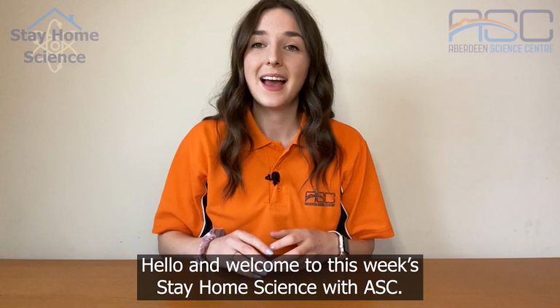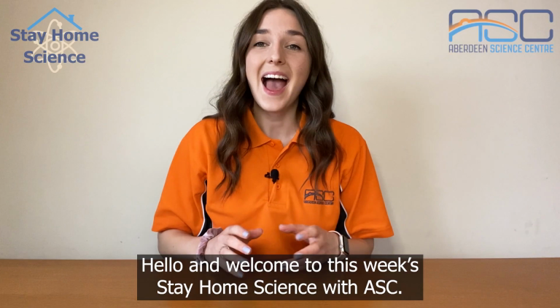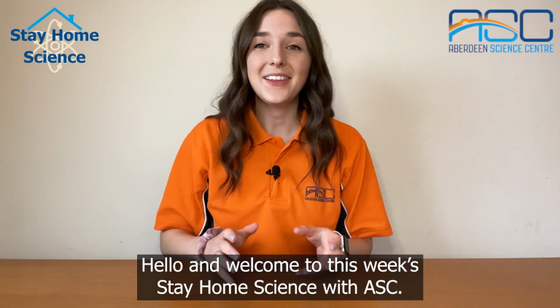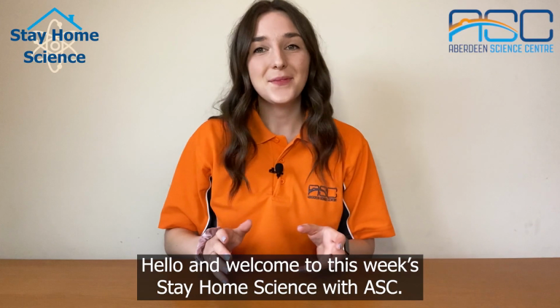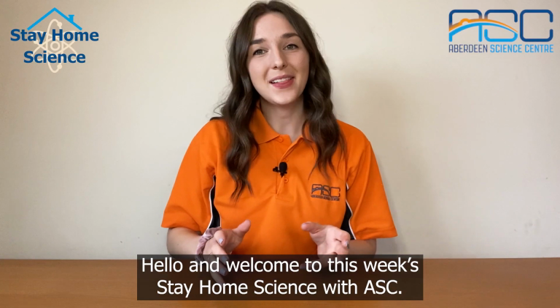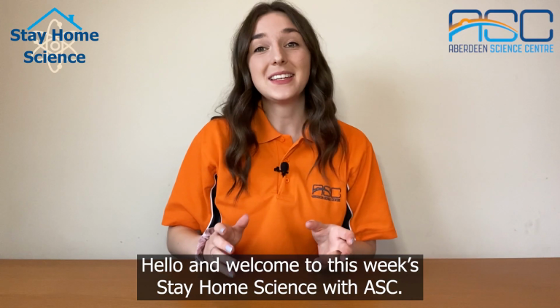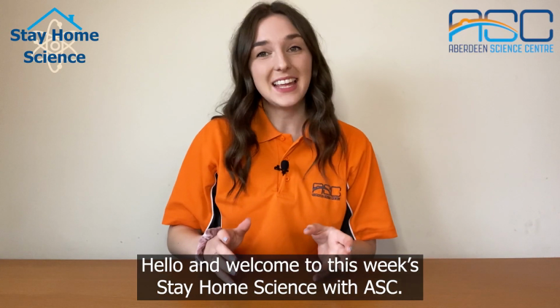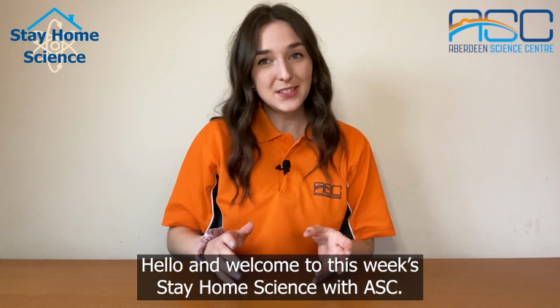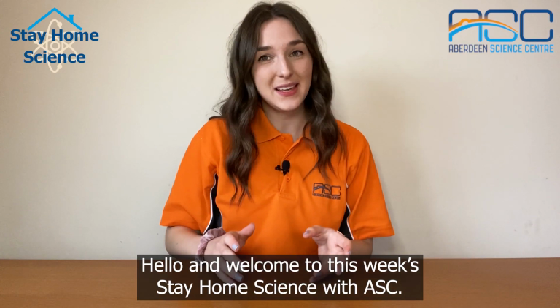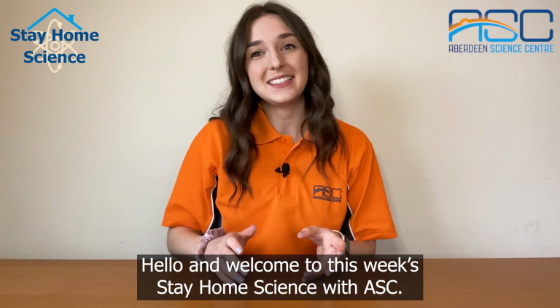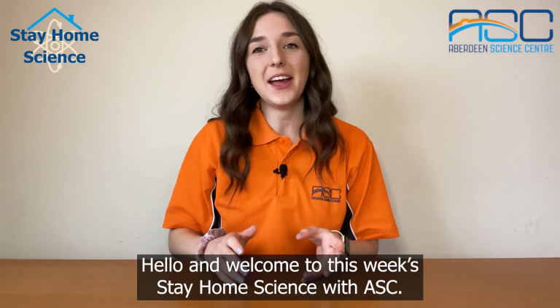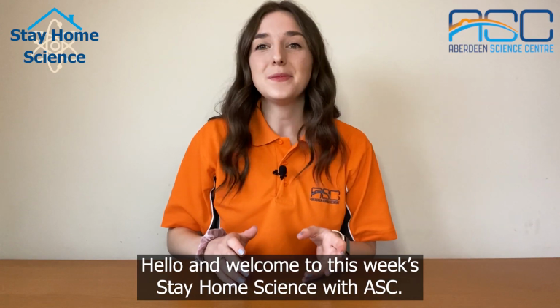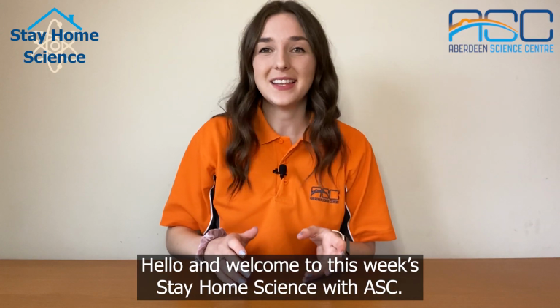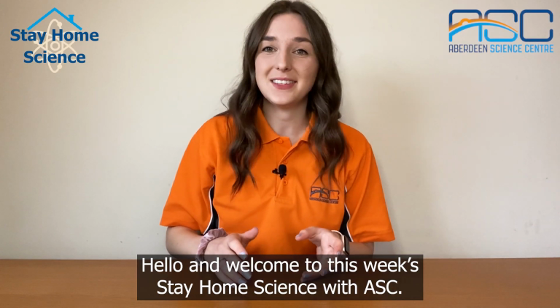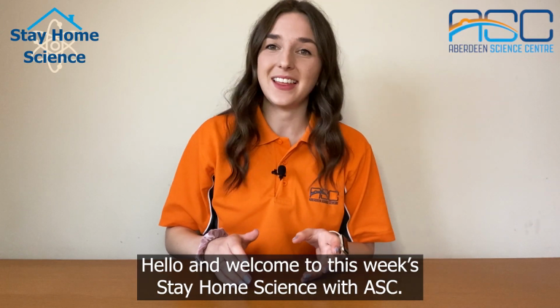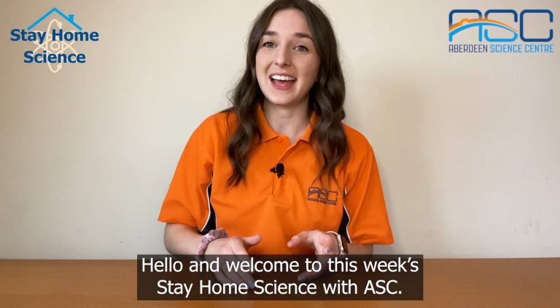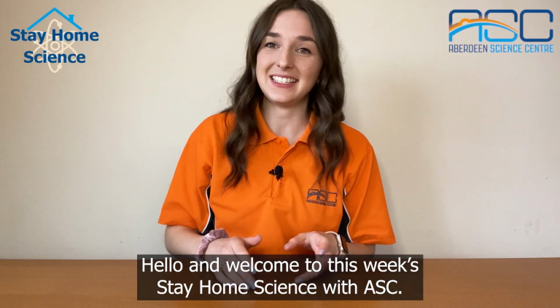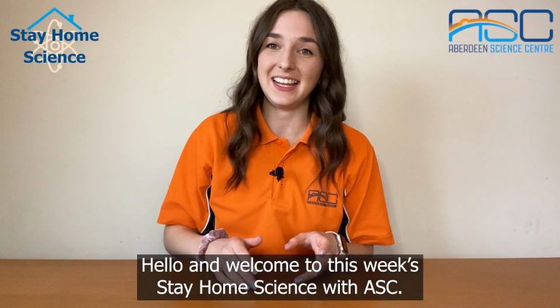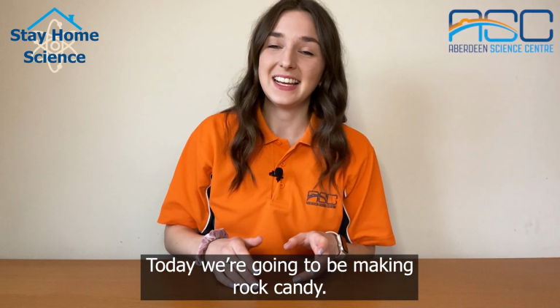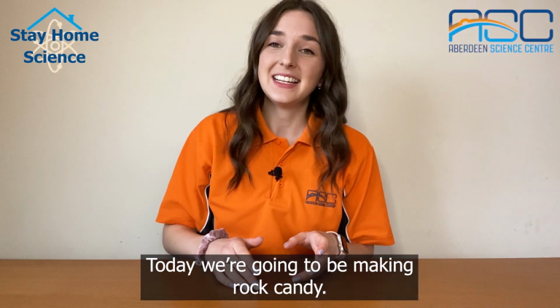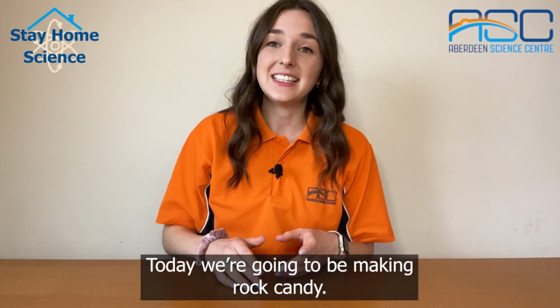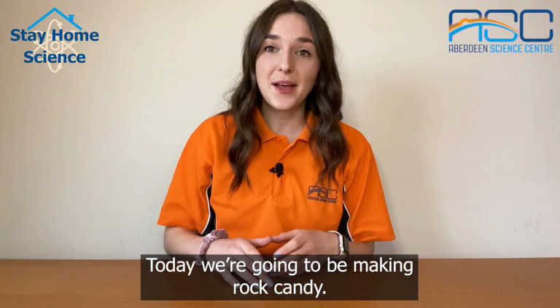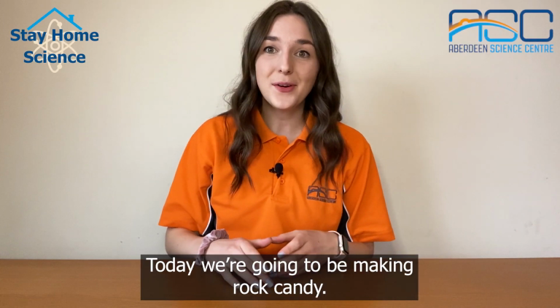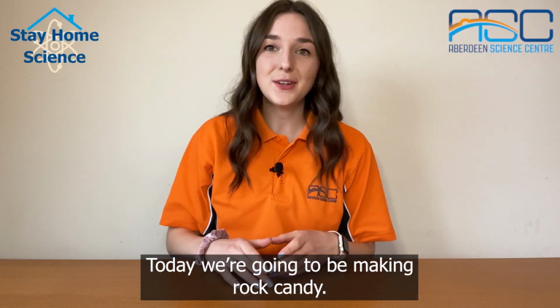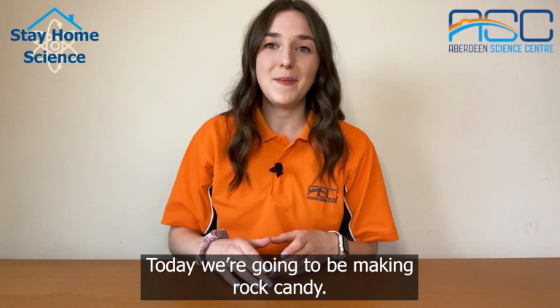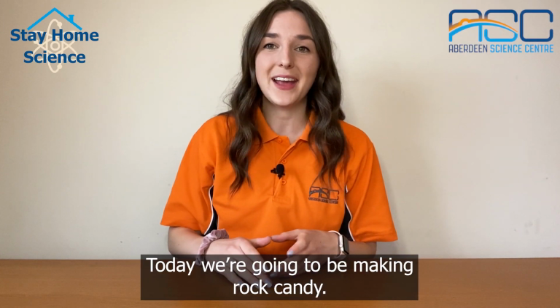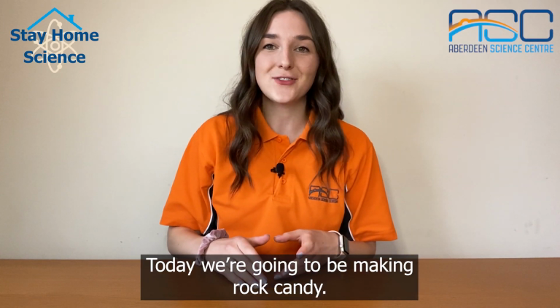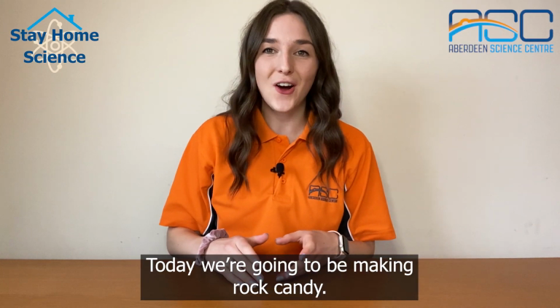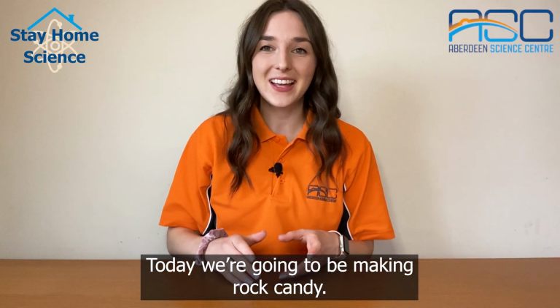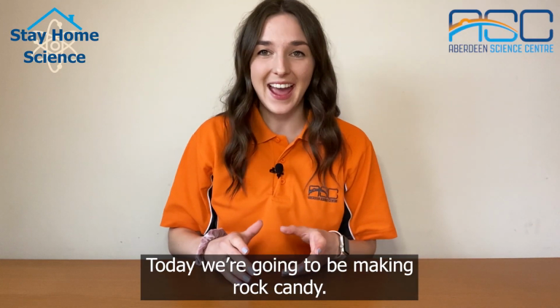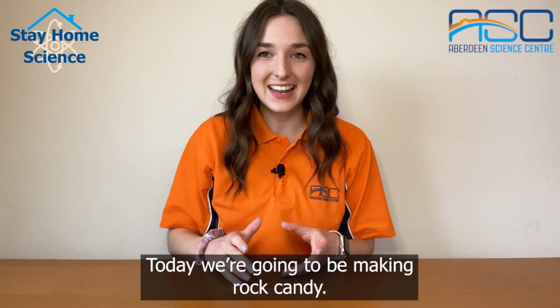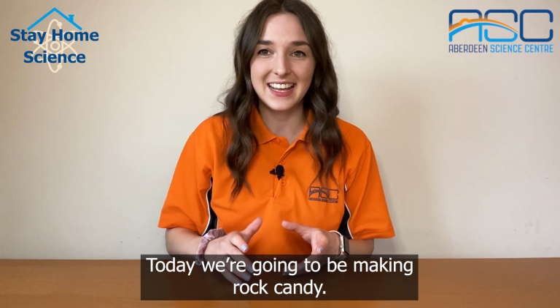Hello and welcome to this week's Stay Home Science with ASC. Today we're going to be making rock candy.